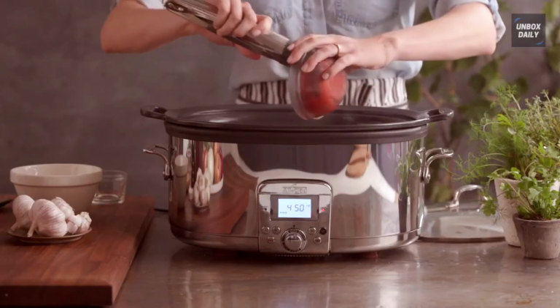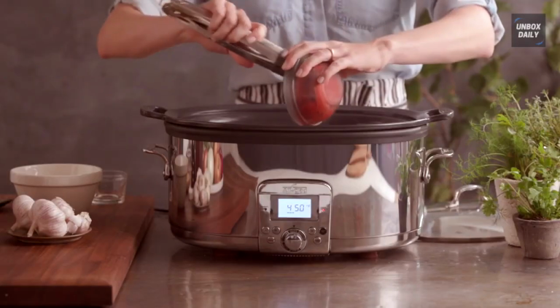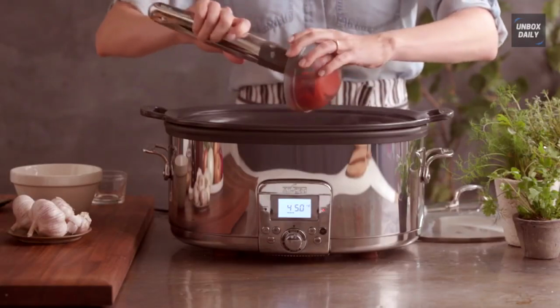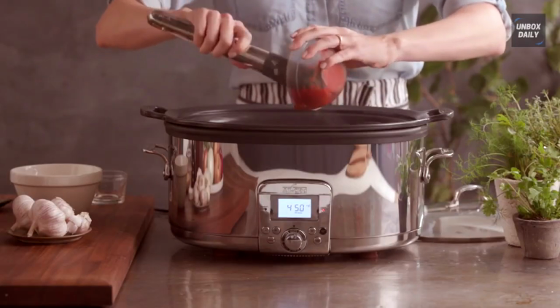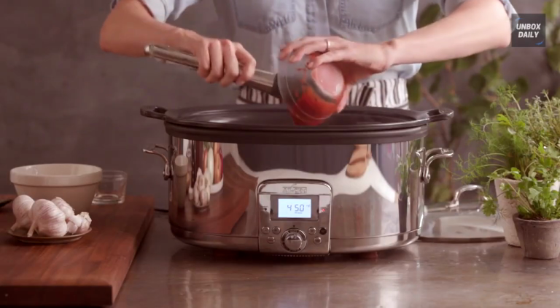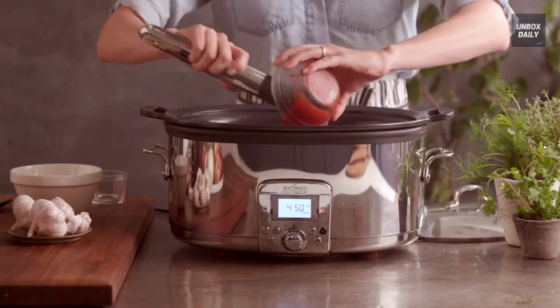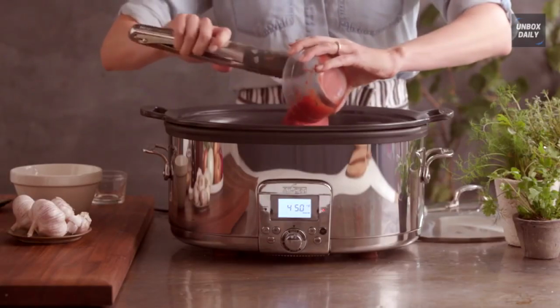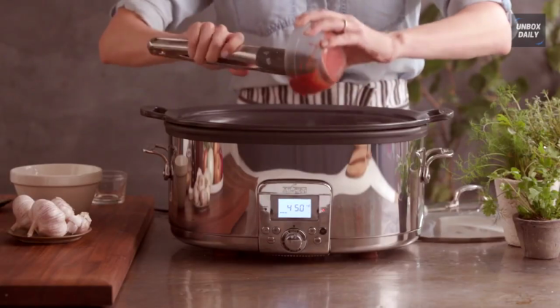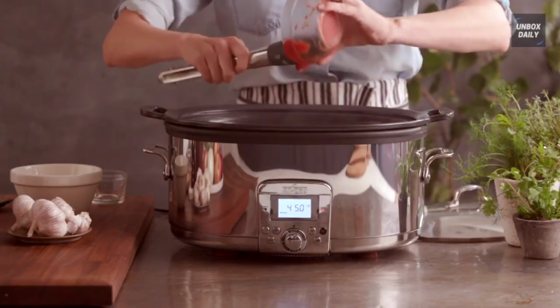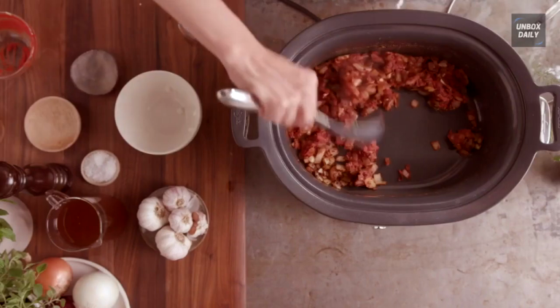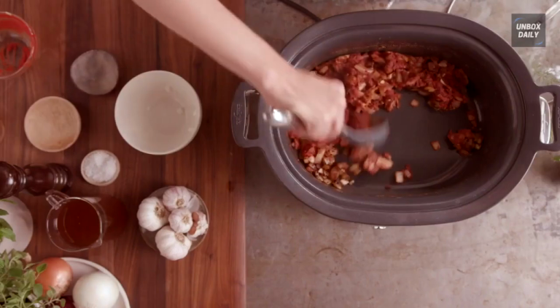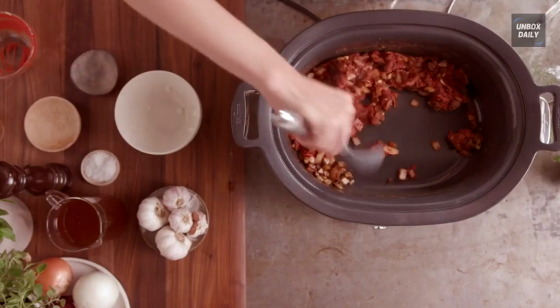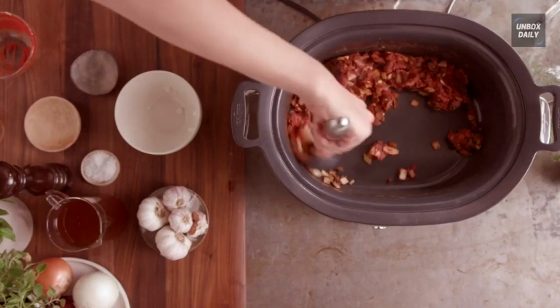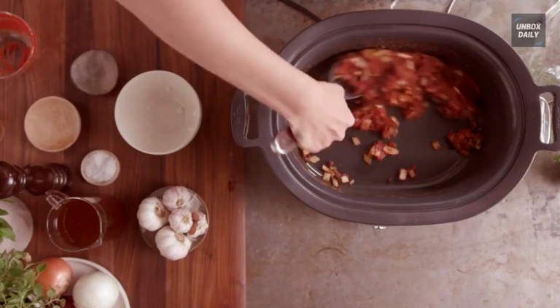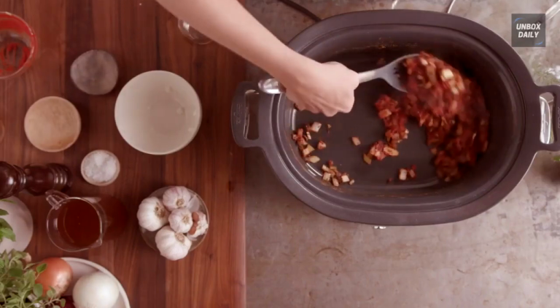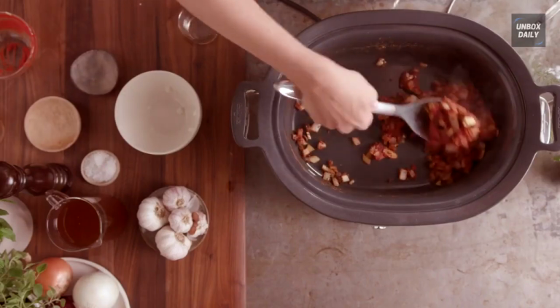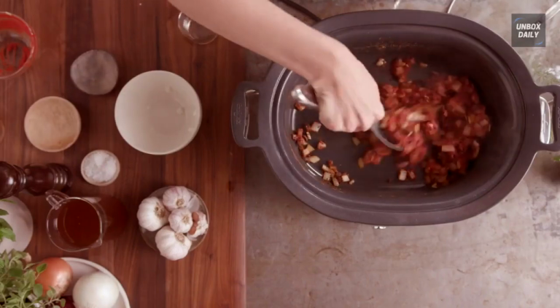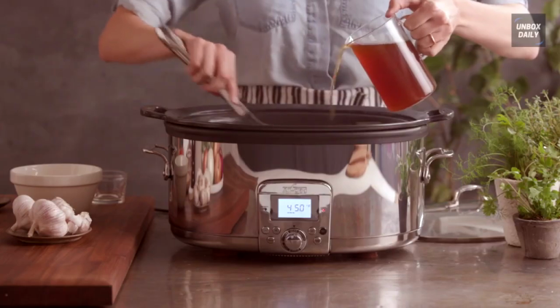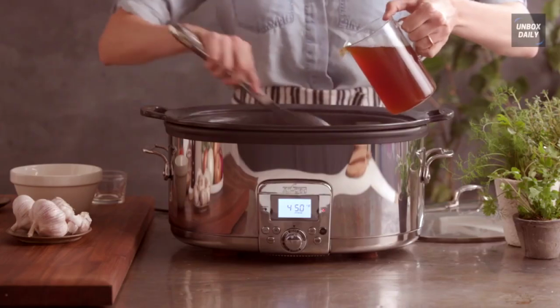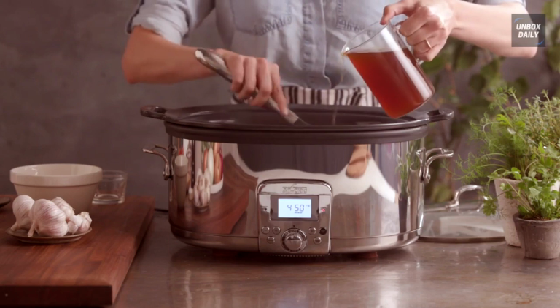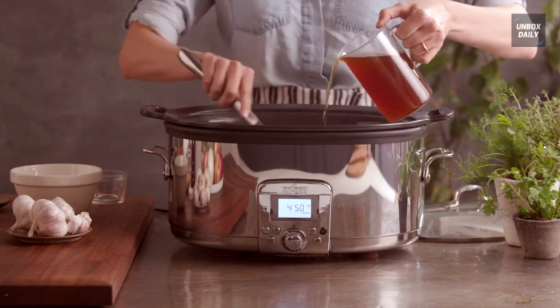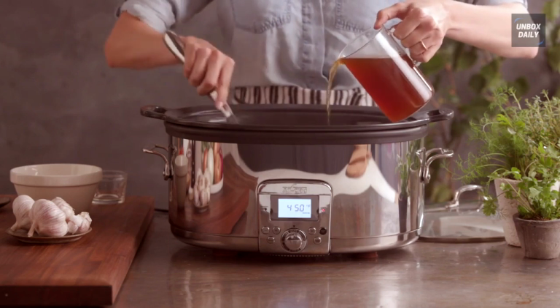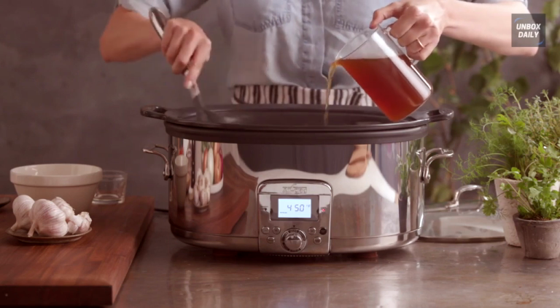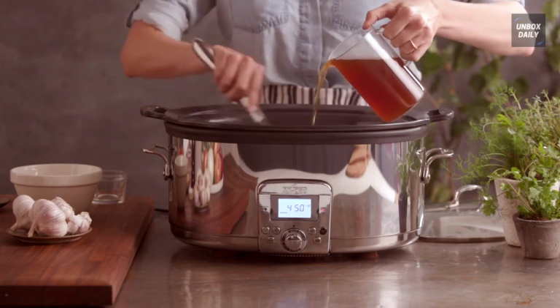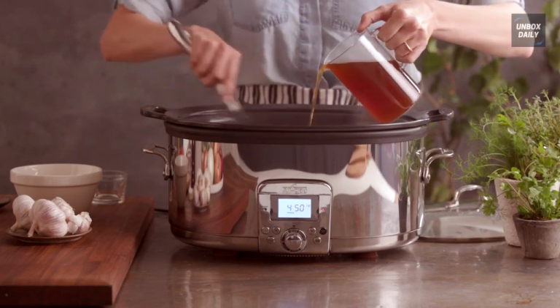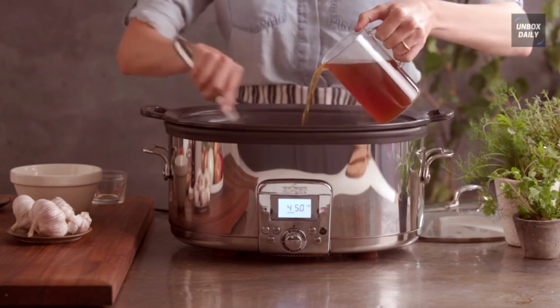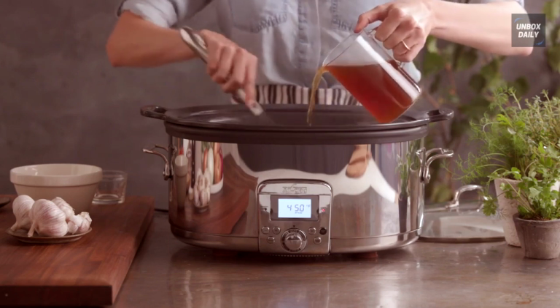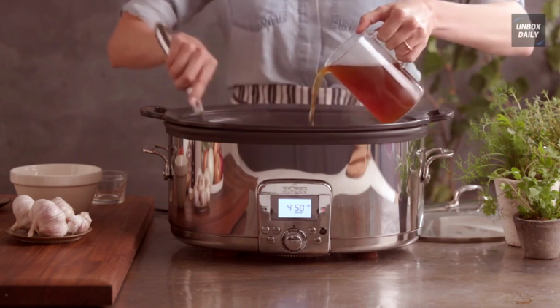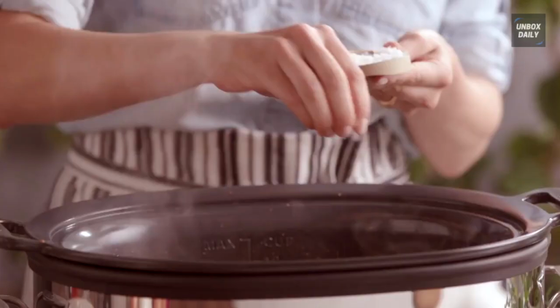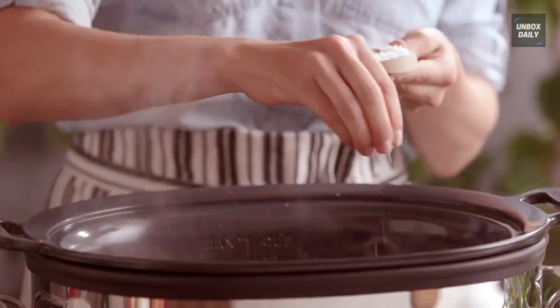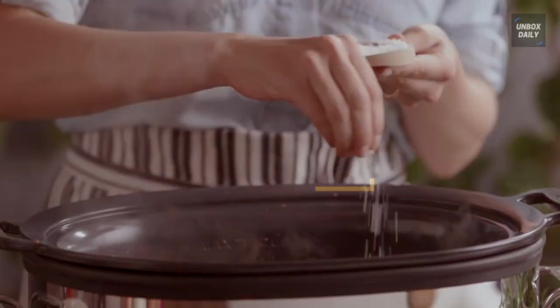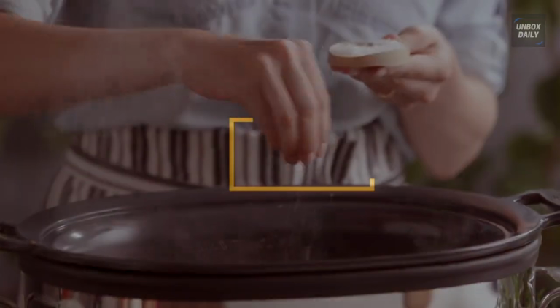That video covered the best slow cookers. Show us your love by hitting the like button and subscribing to our channel. Stay tuned for more videos — have a great day!